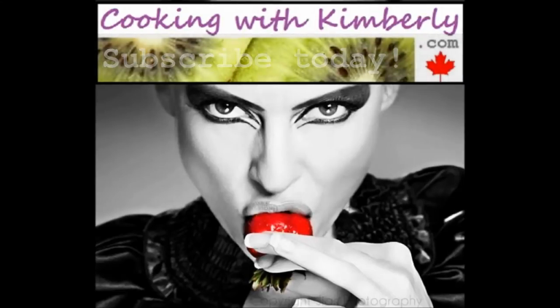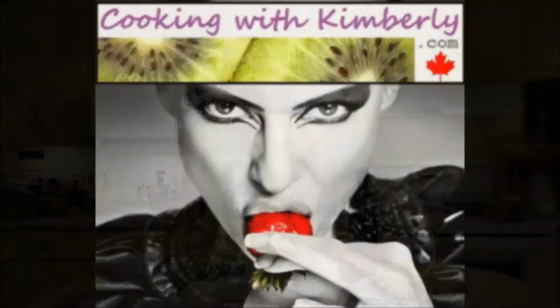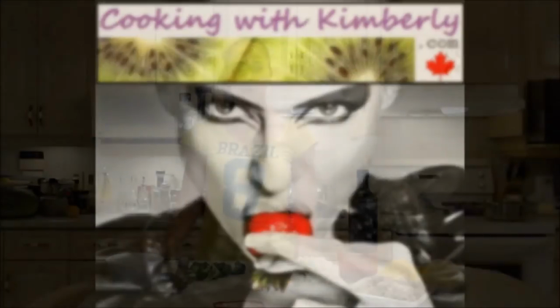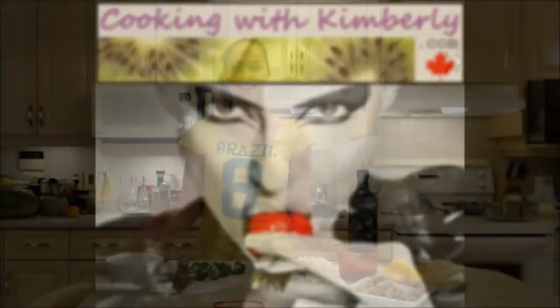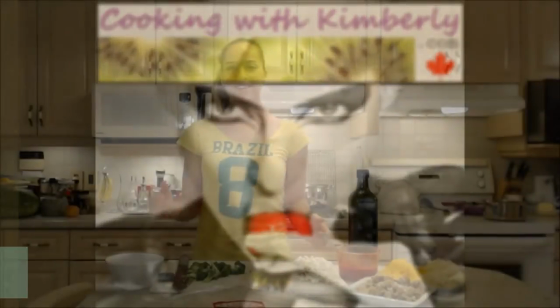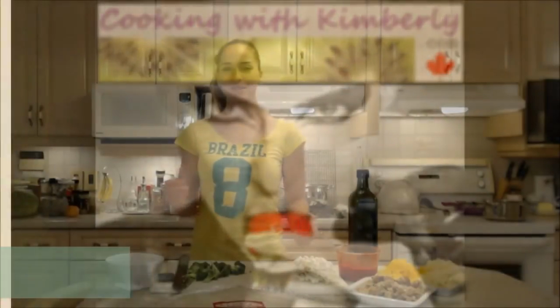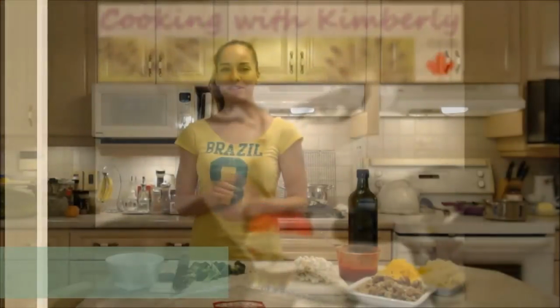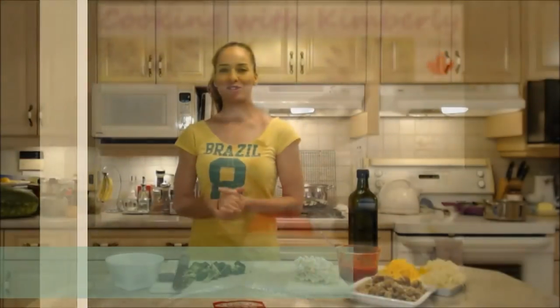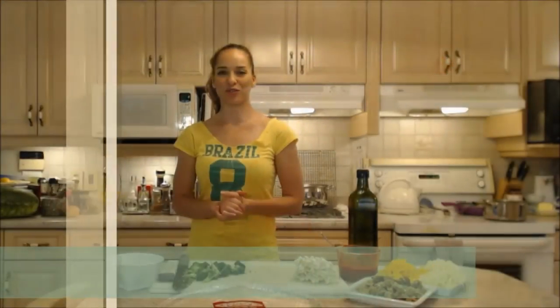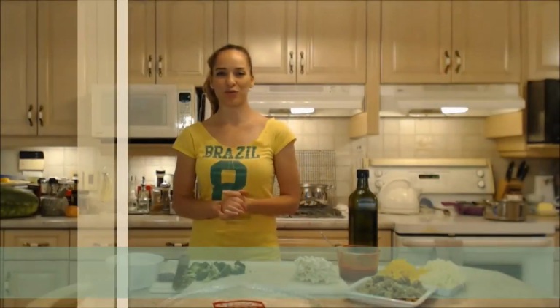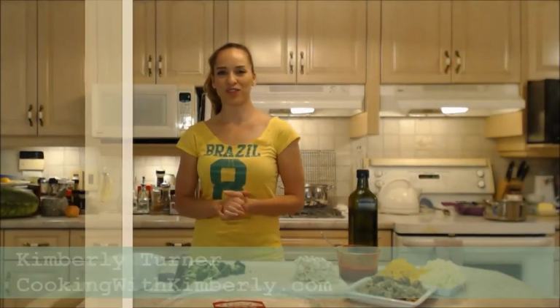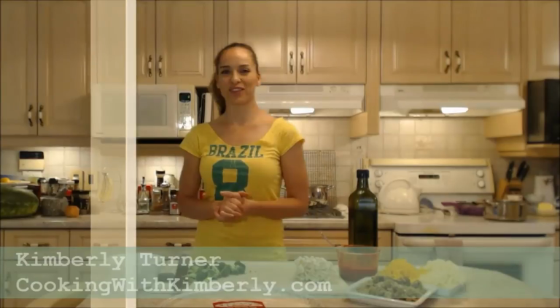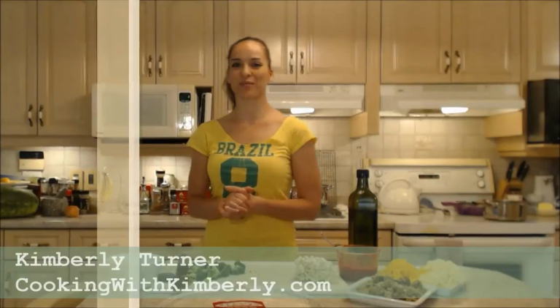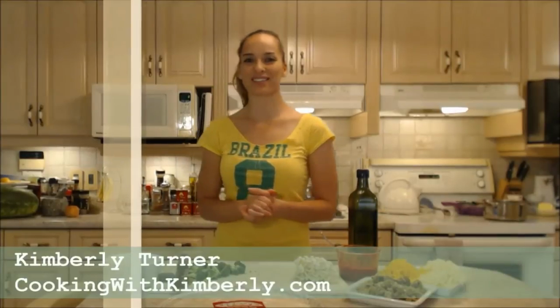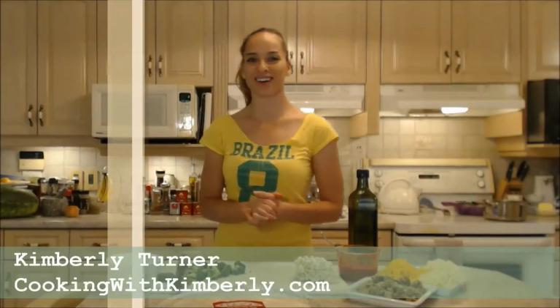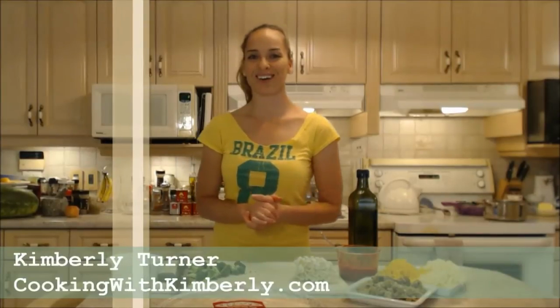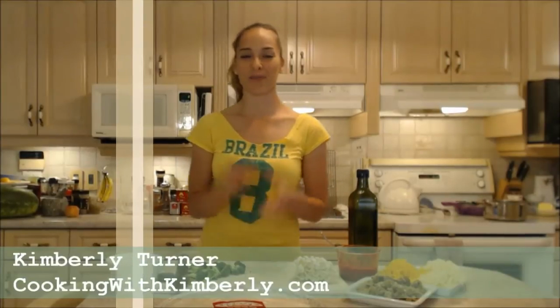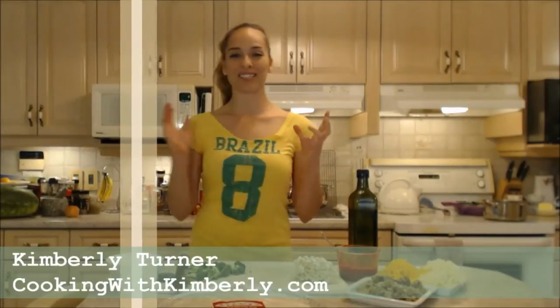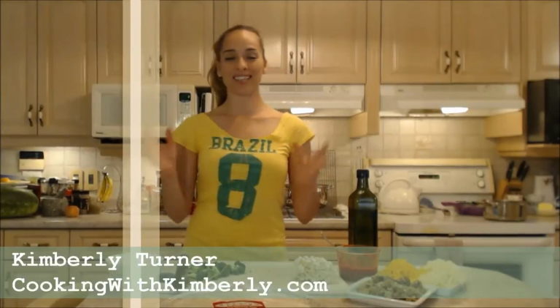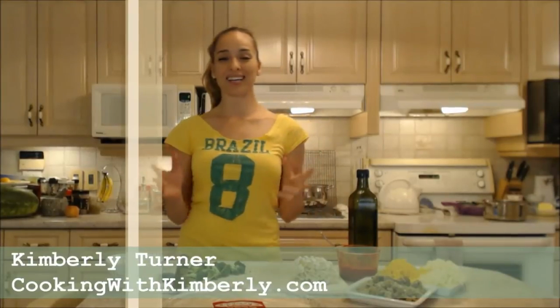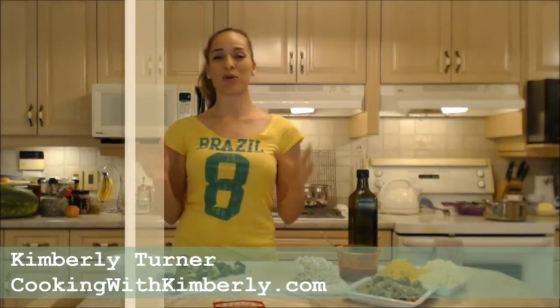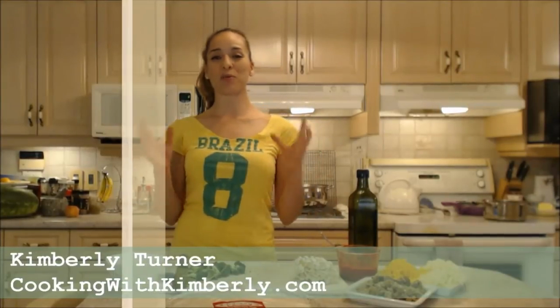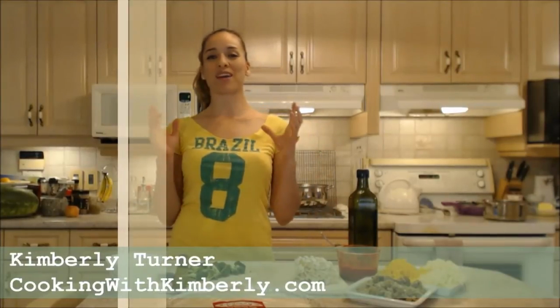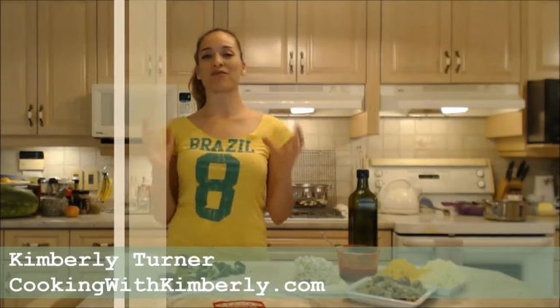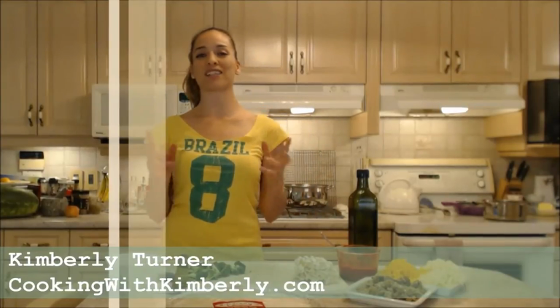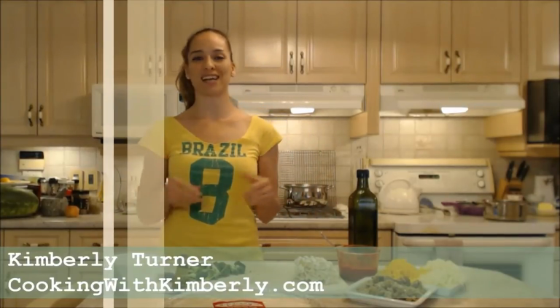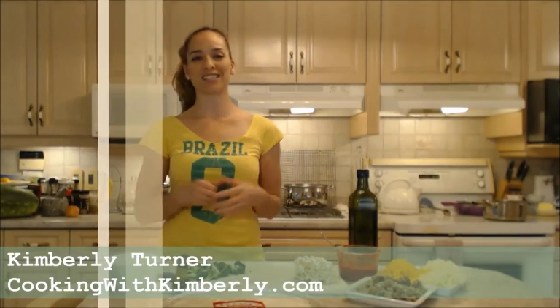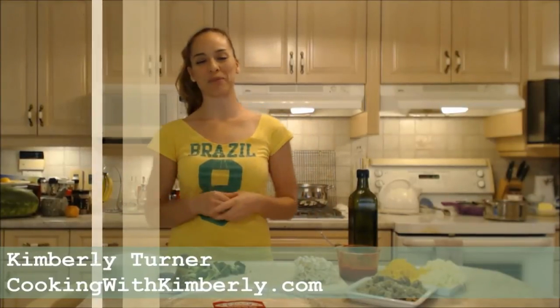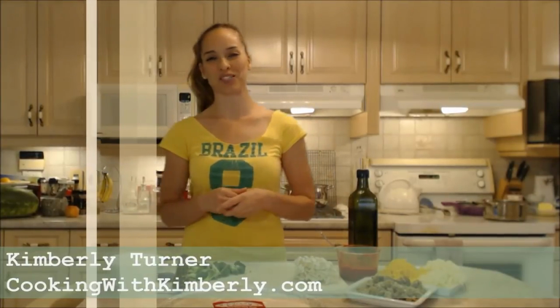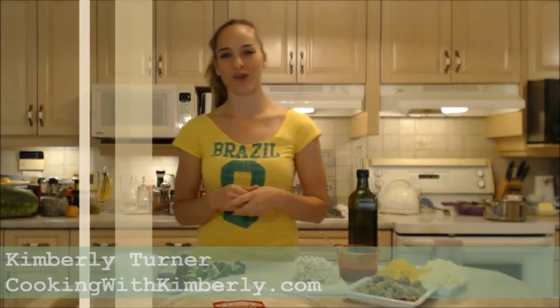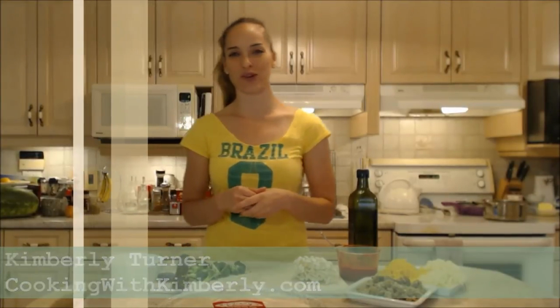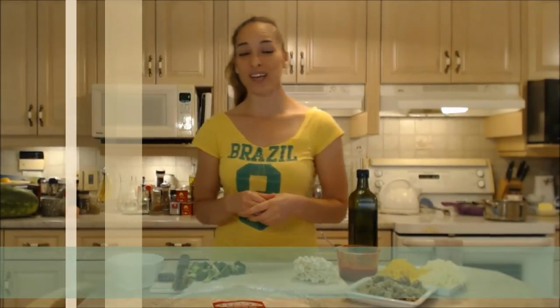Hi everybody, I'm Kimberly Turner from cookingwithkimberly.com and tonight I'm going to make a fantastic pizza for you.